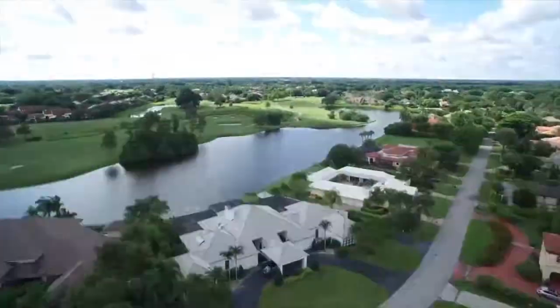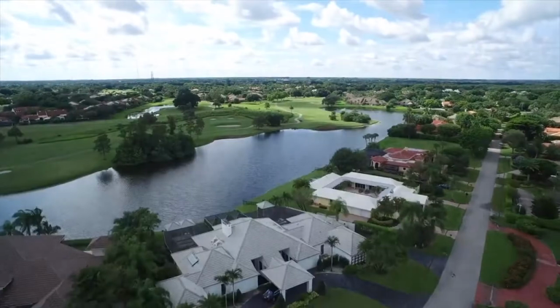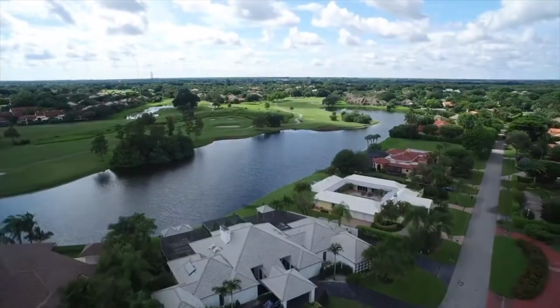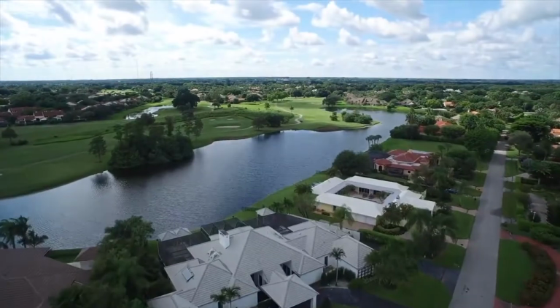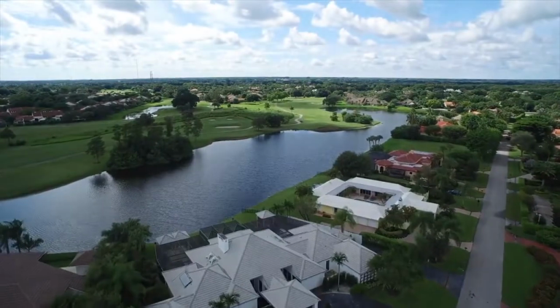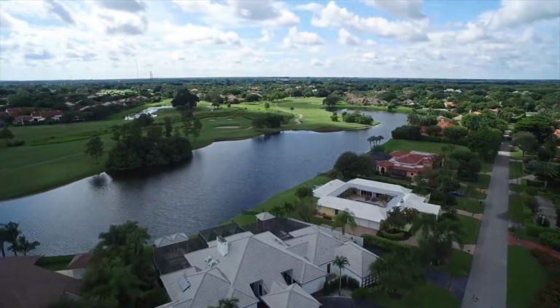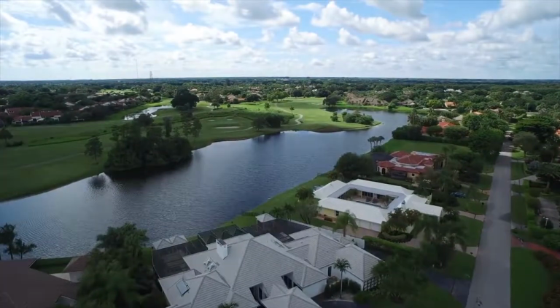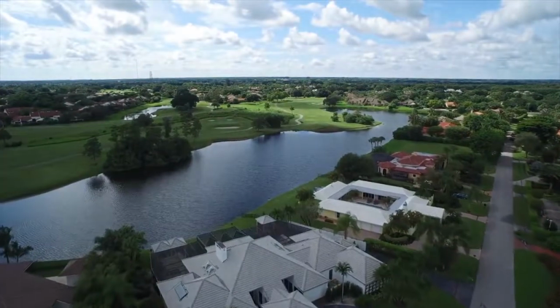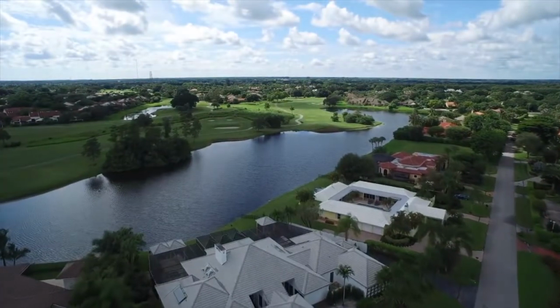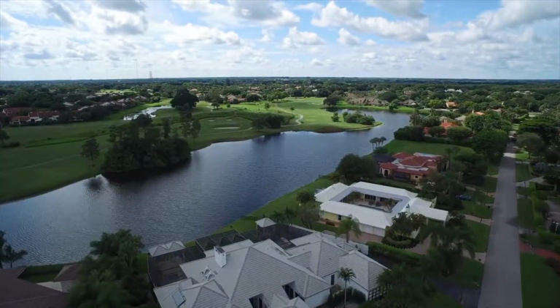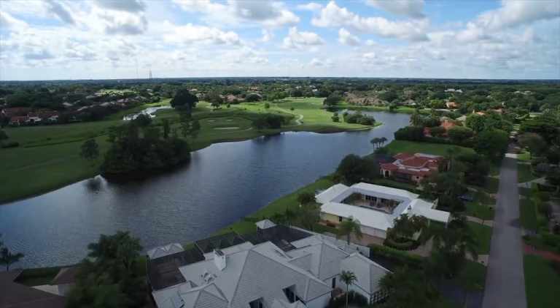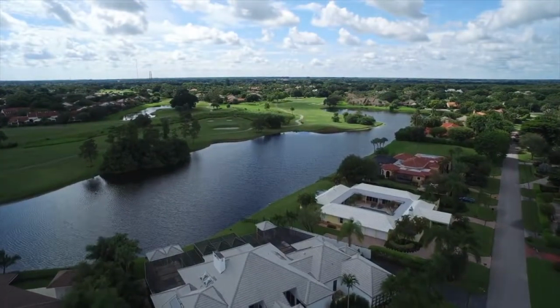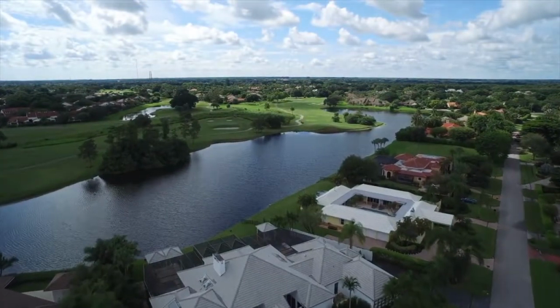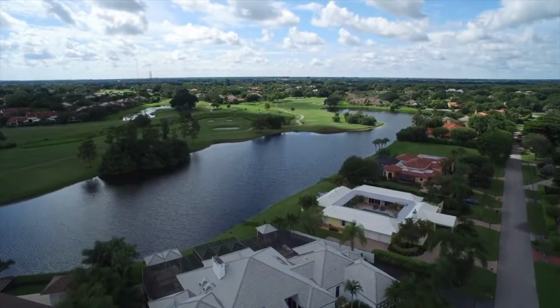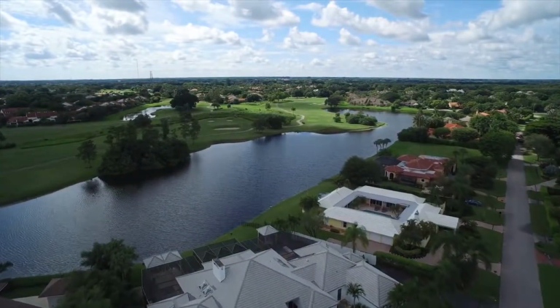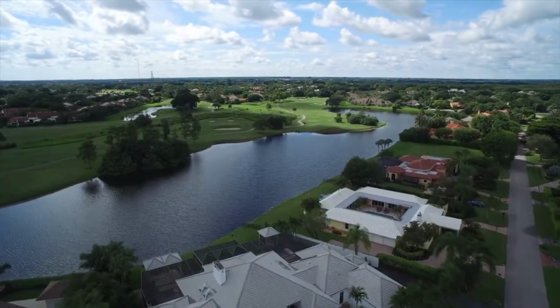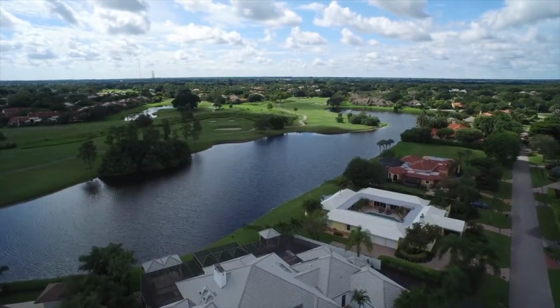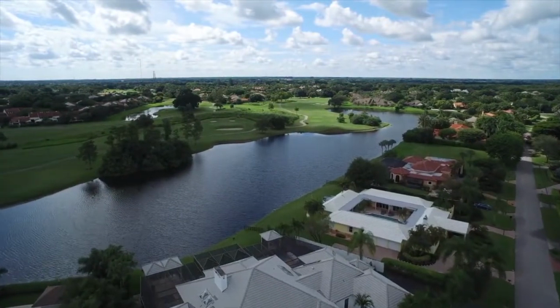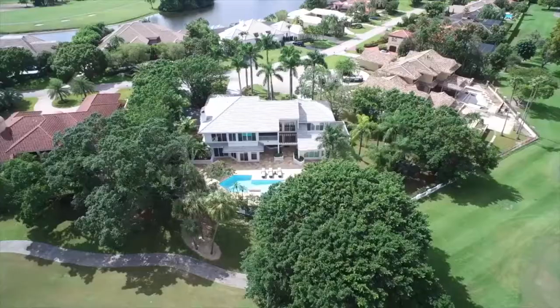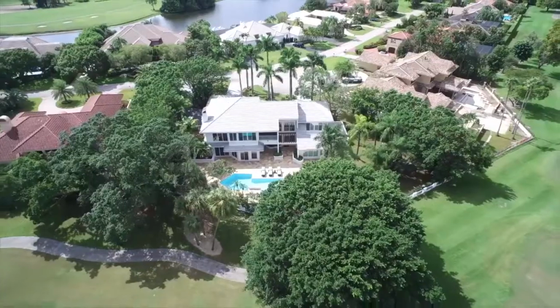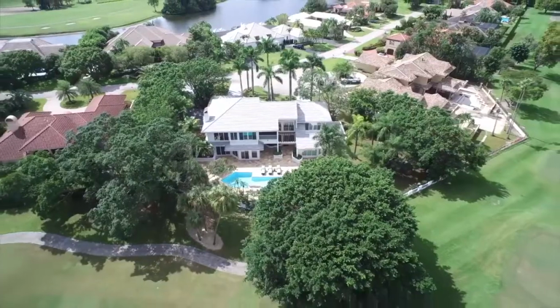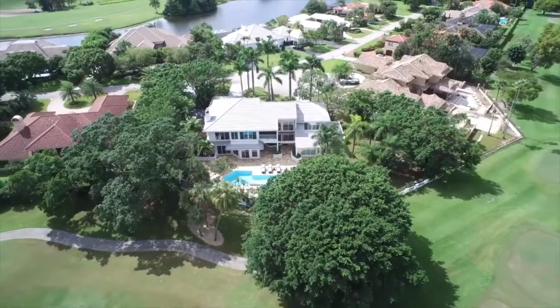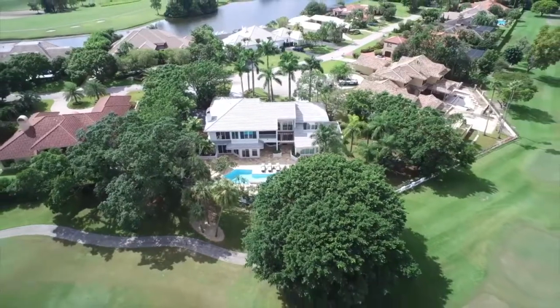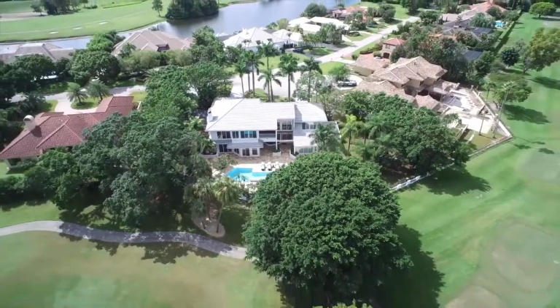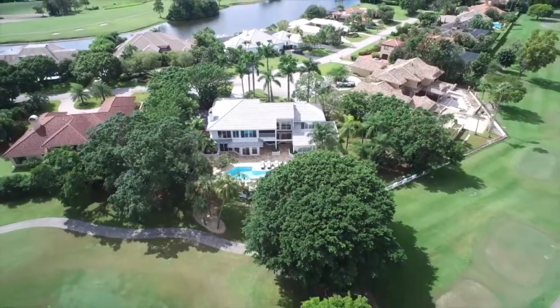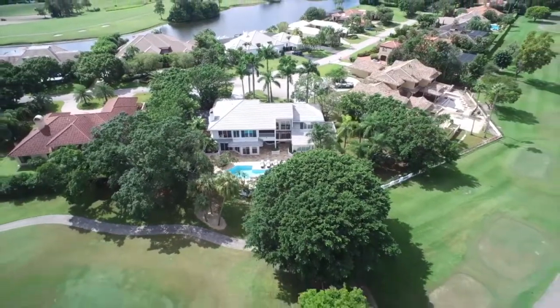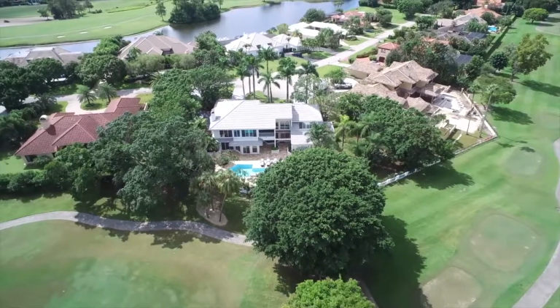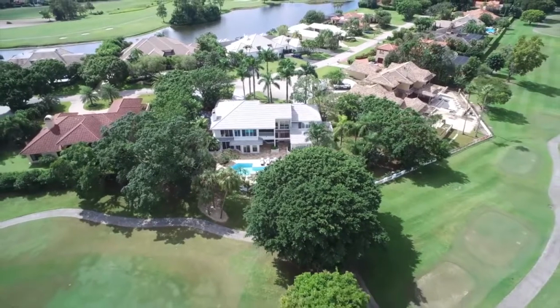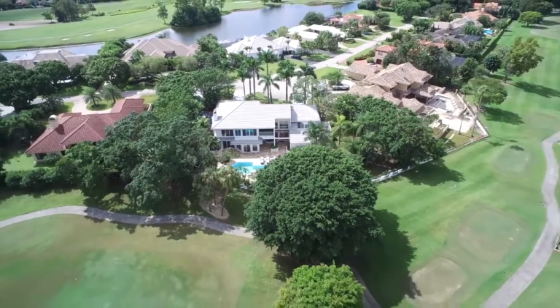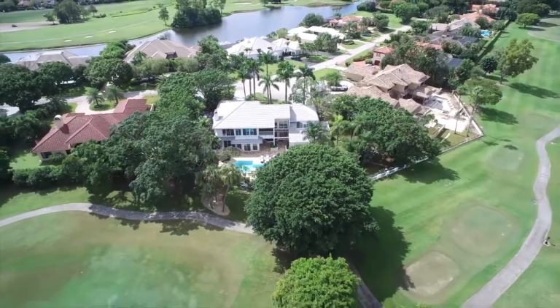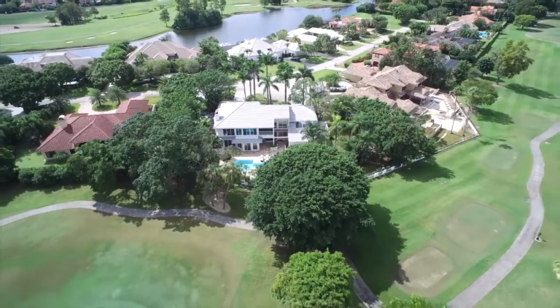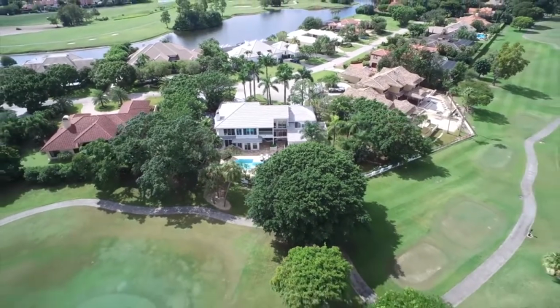We welcome you to visit to see this extraordinary home personally. Call today to arrange a showing.